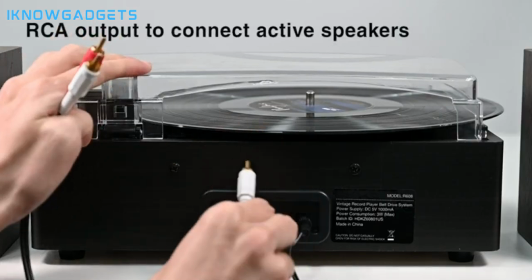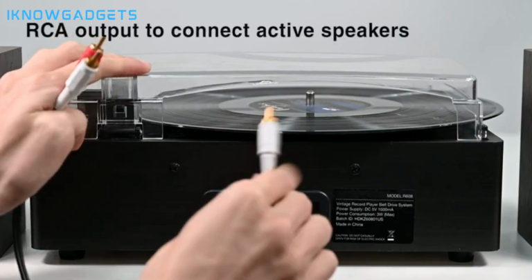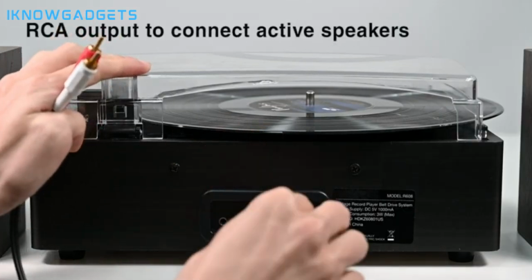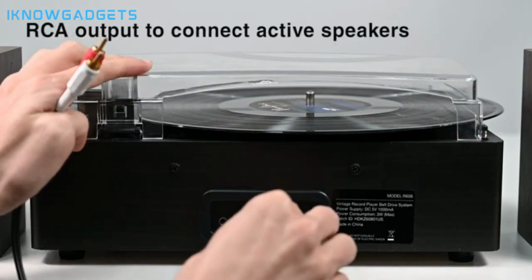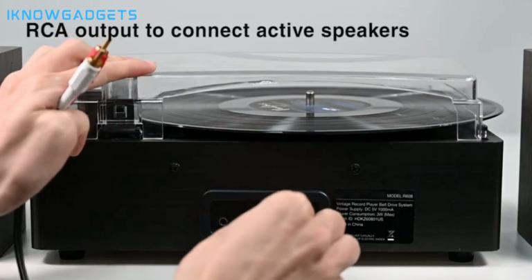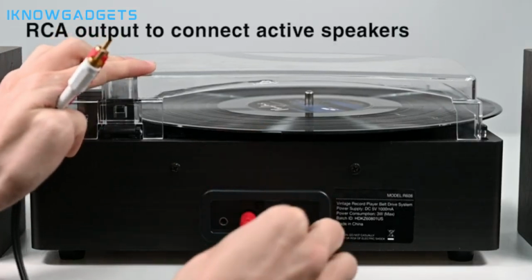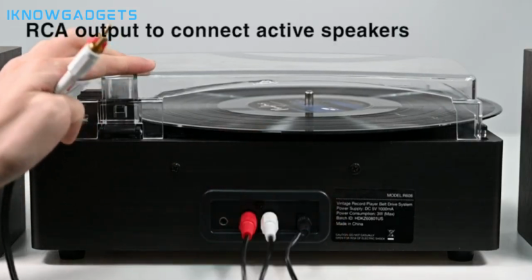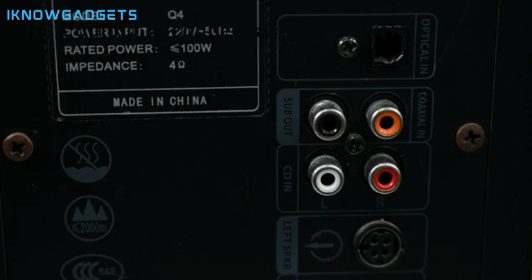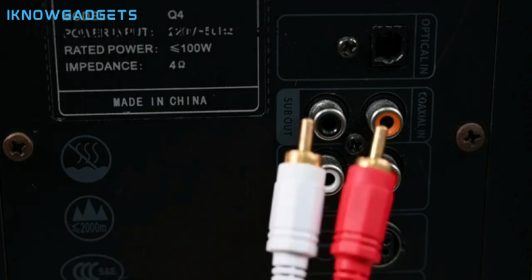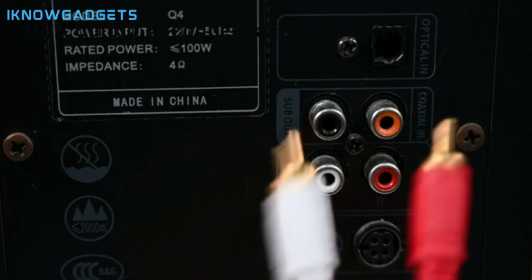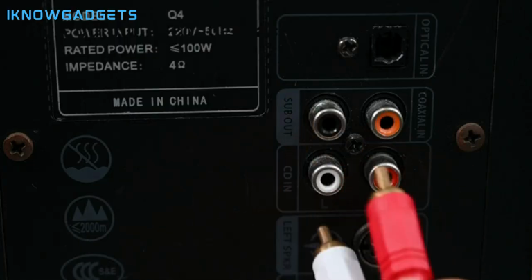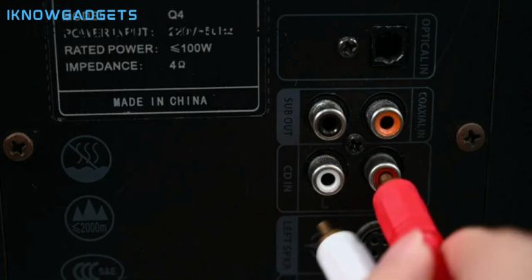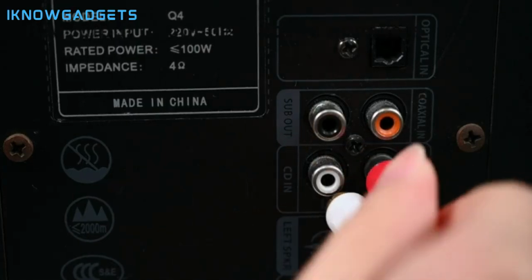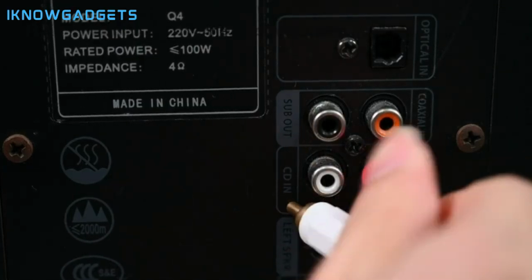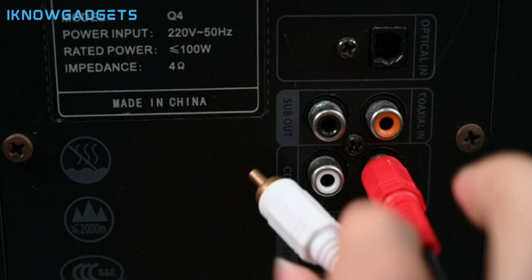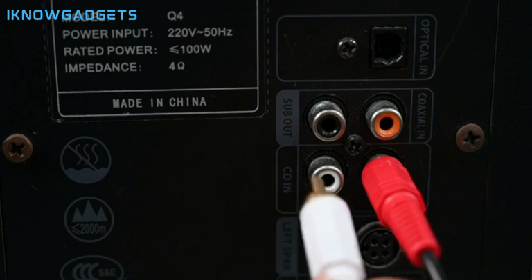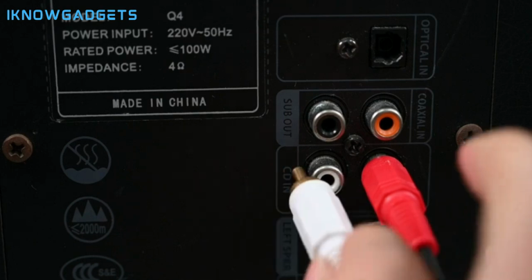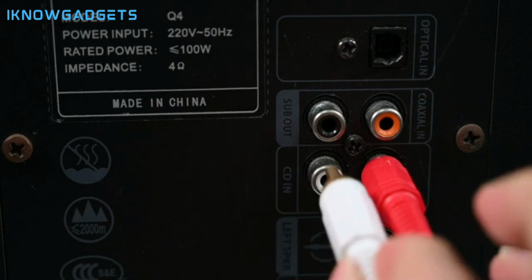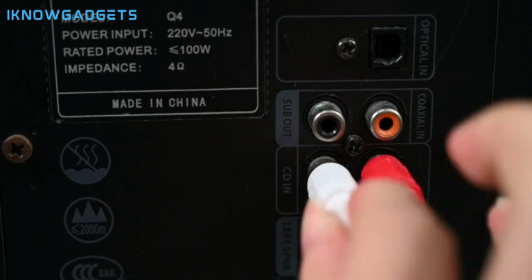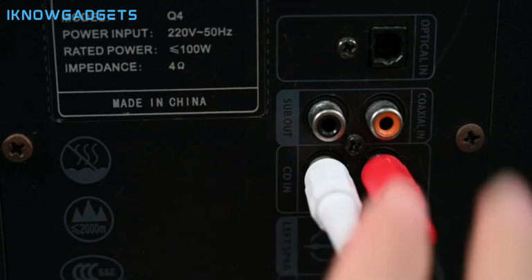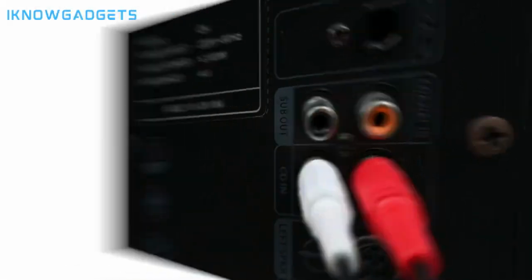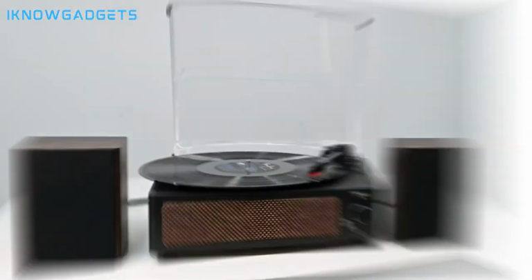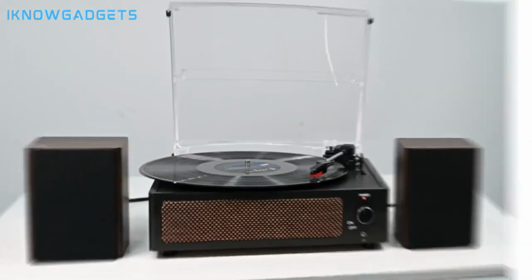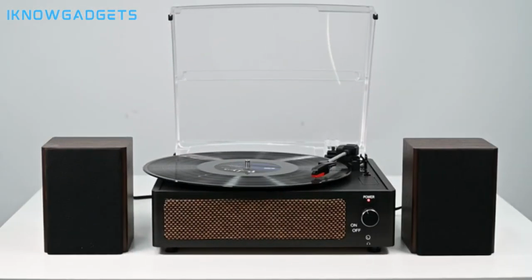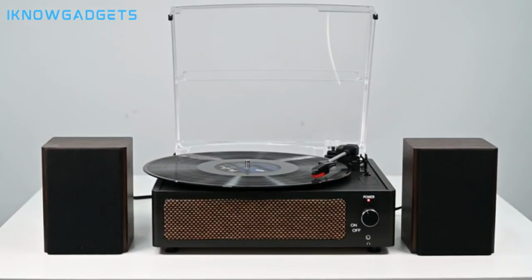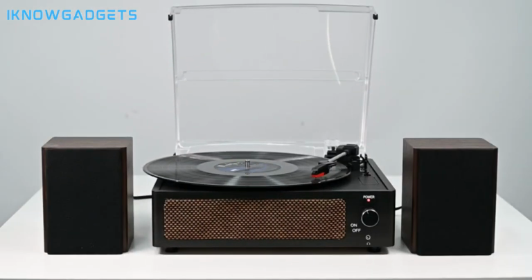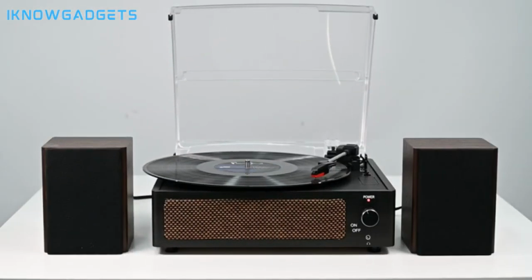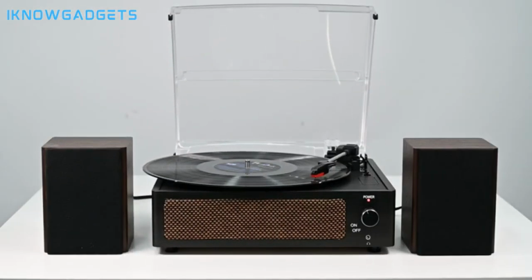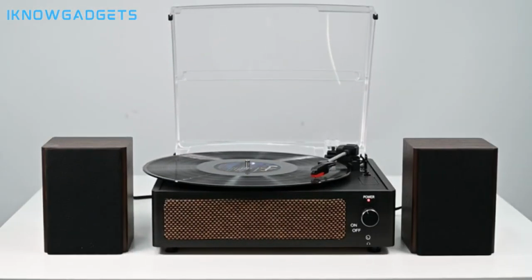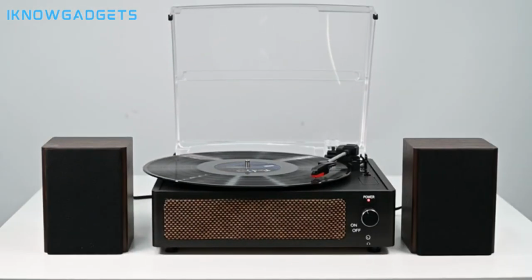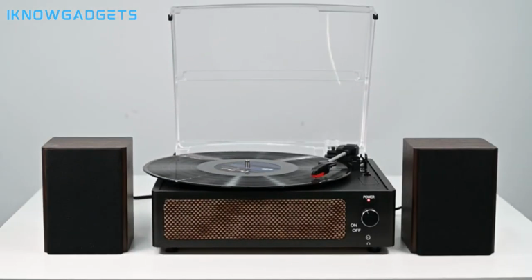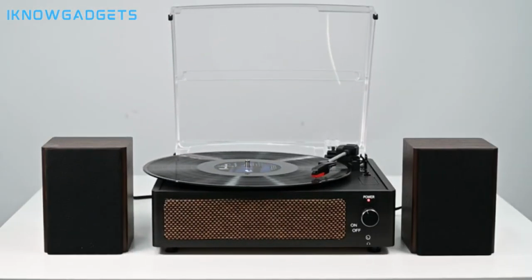Dive deeper into the Season Life Vinyl Record Player experience by checking the links in the description for detailed insights and reviews.